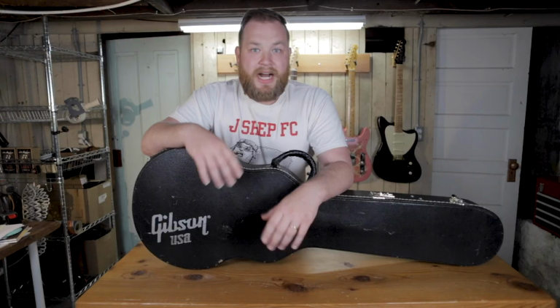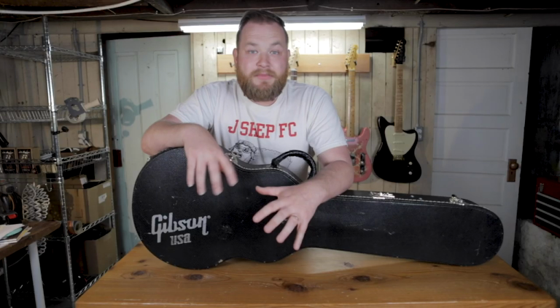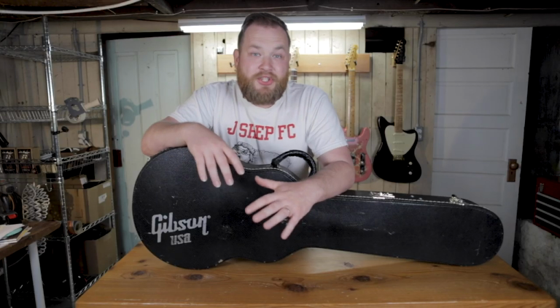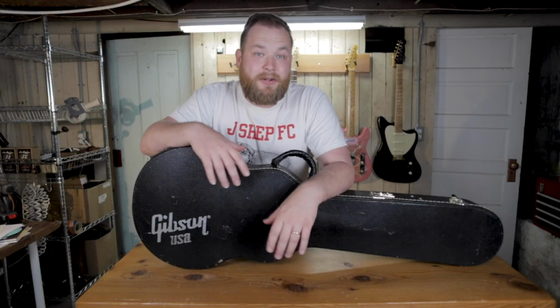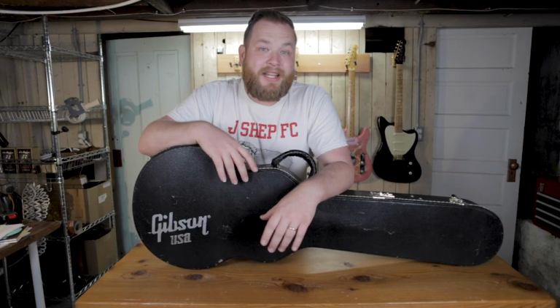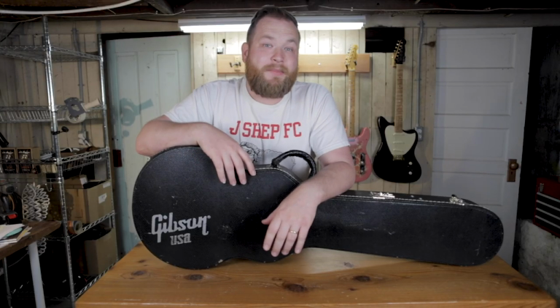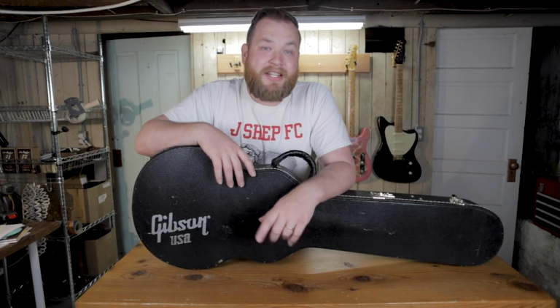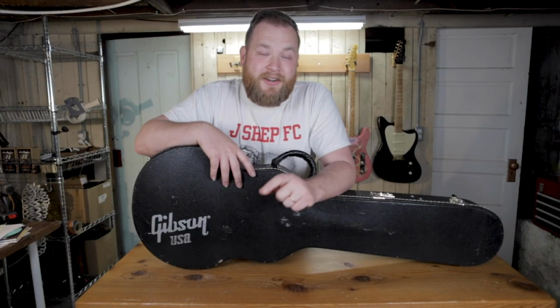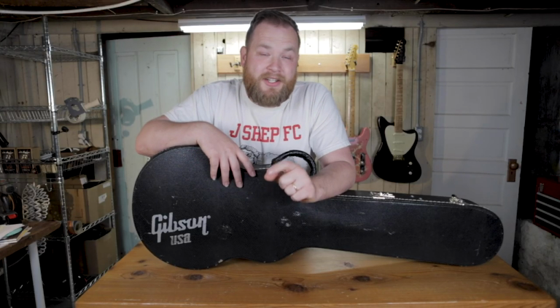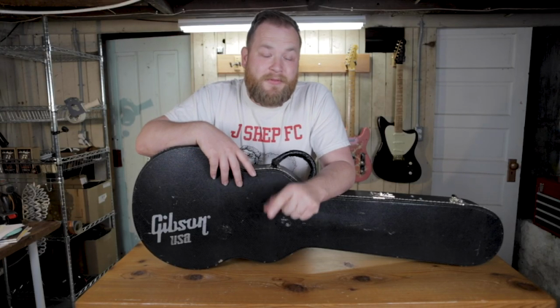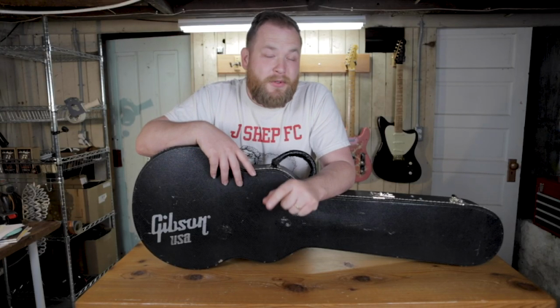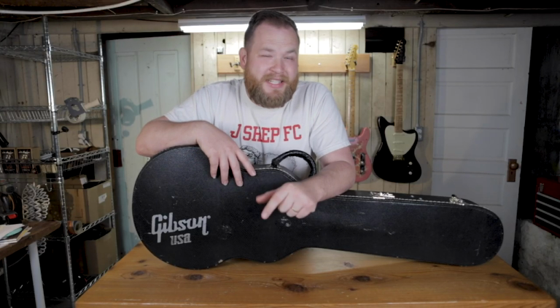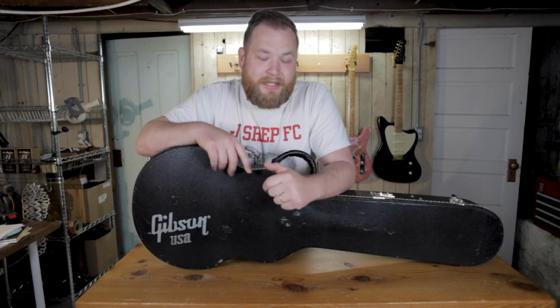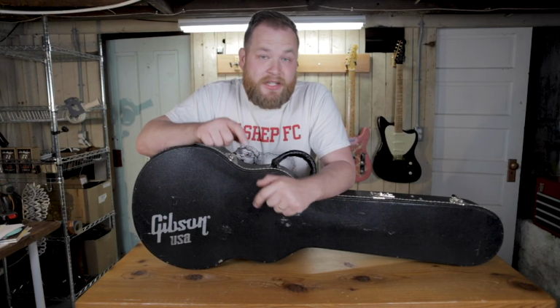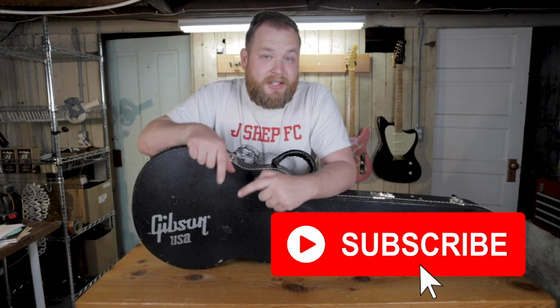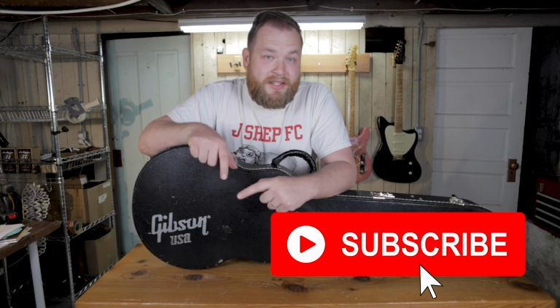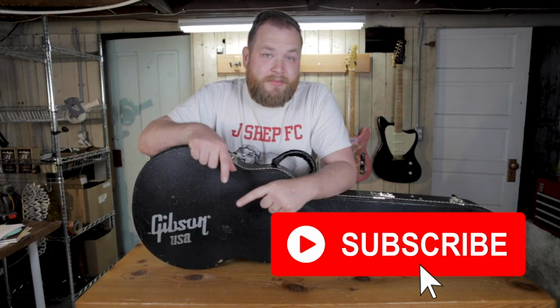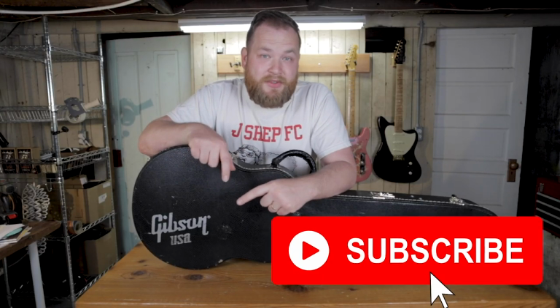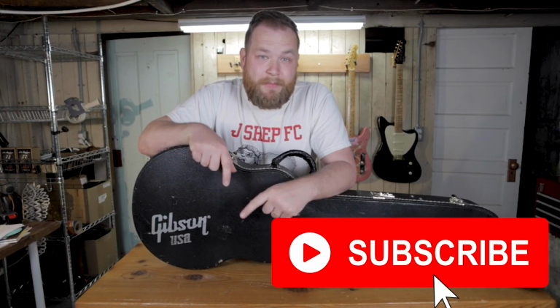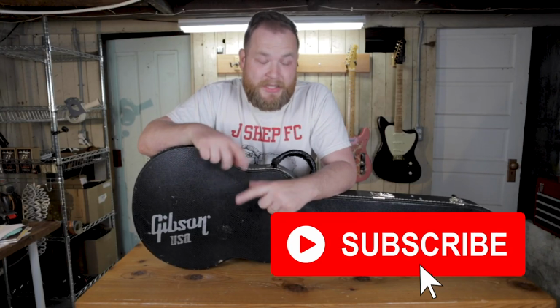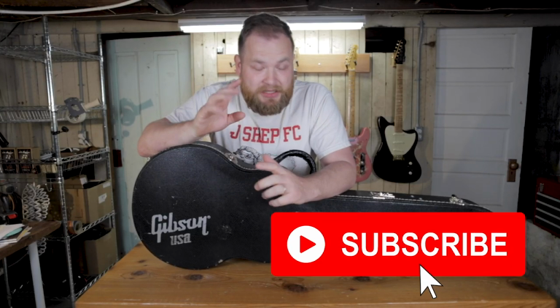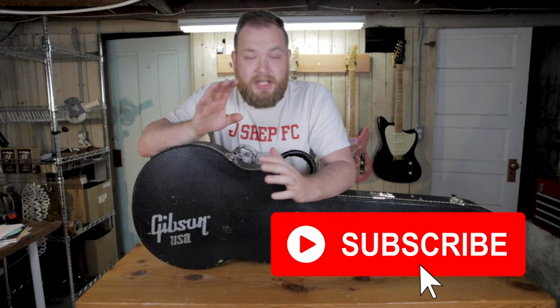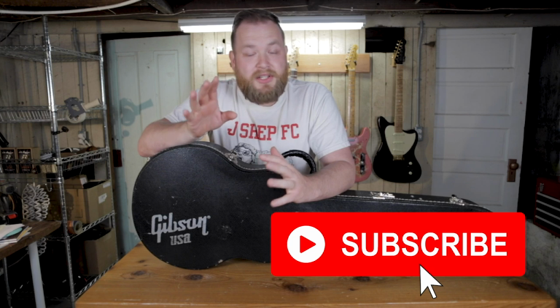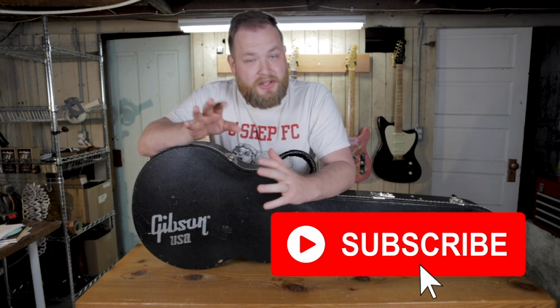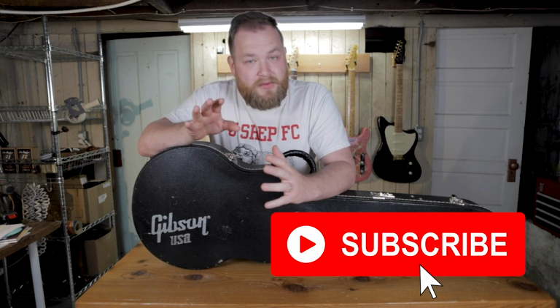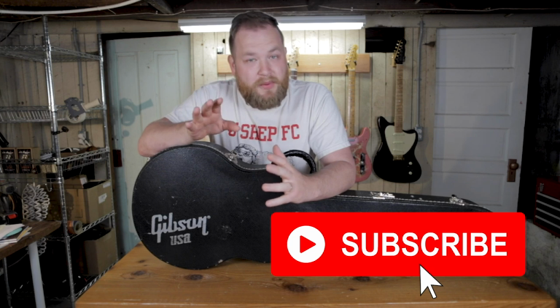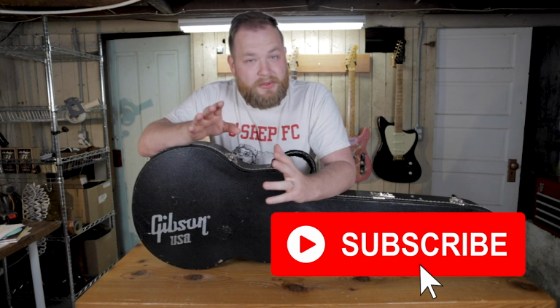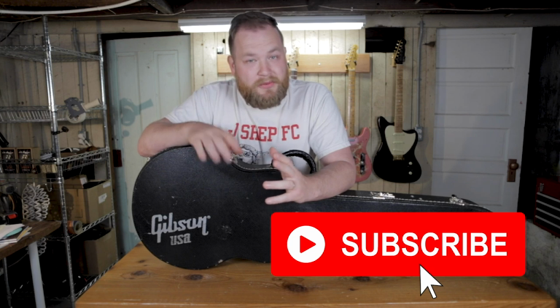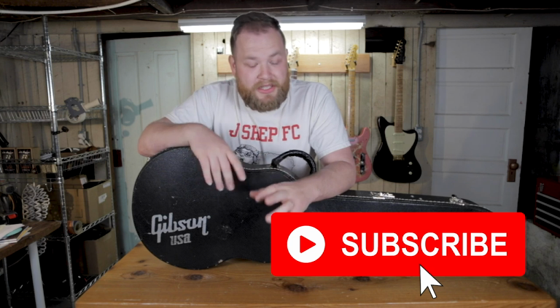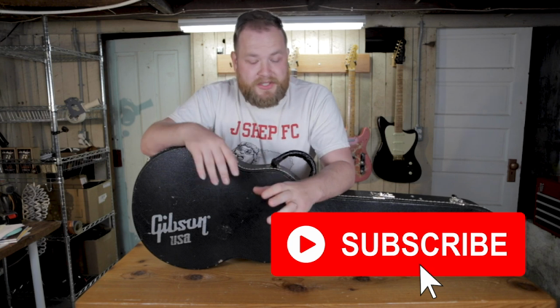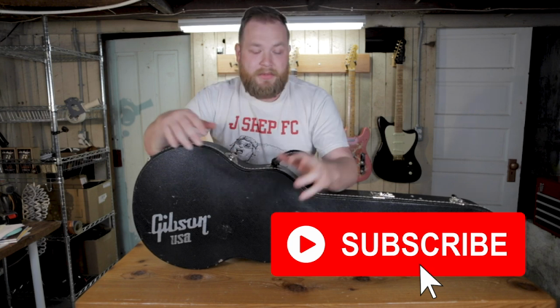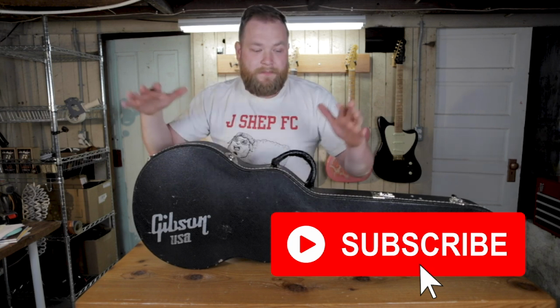I'm Jeremy, I'm the Guitar Hunter. Before we dig in, make sure you hit the subscribe button so that you know when cool videos come up.